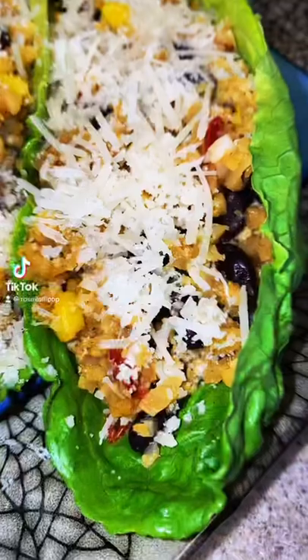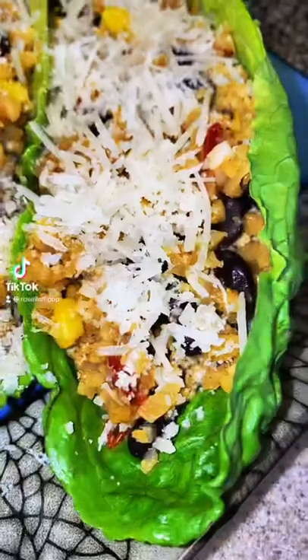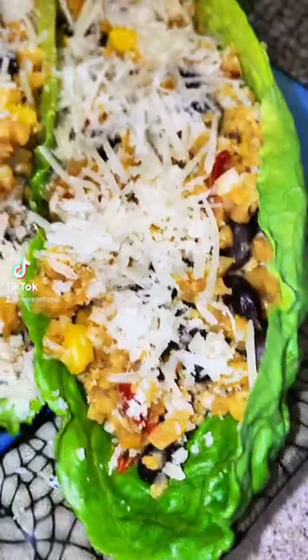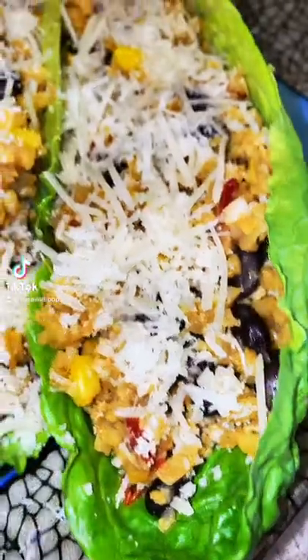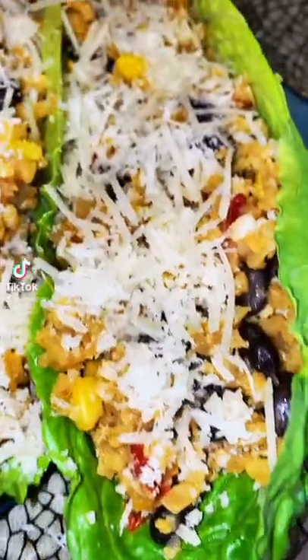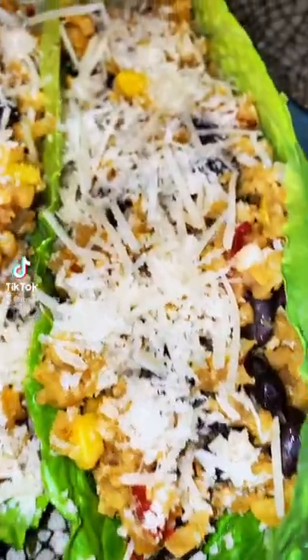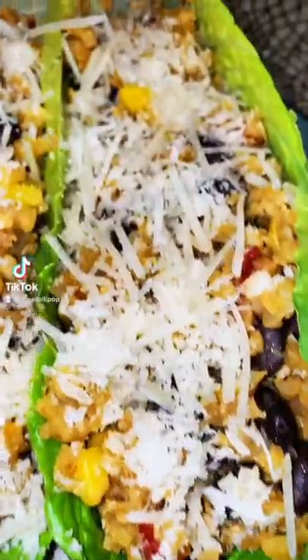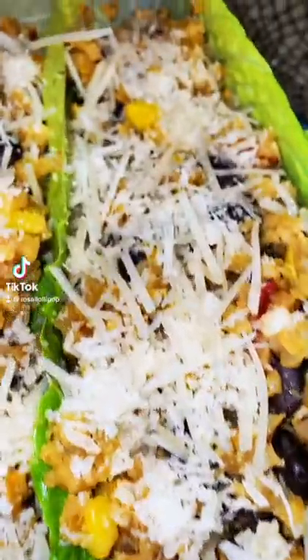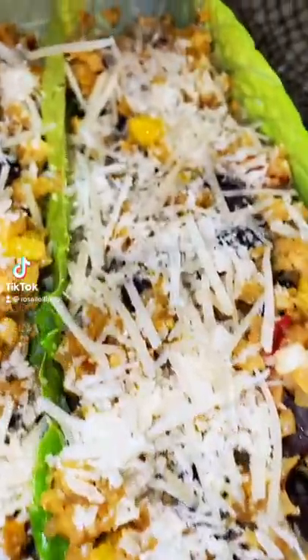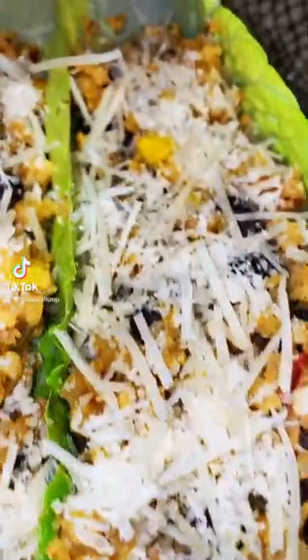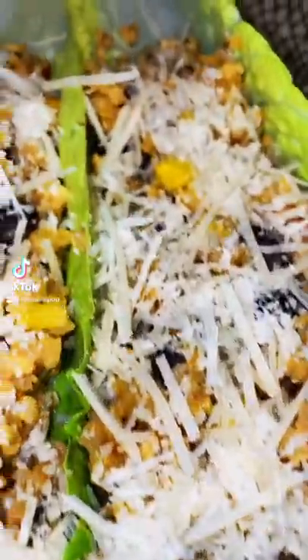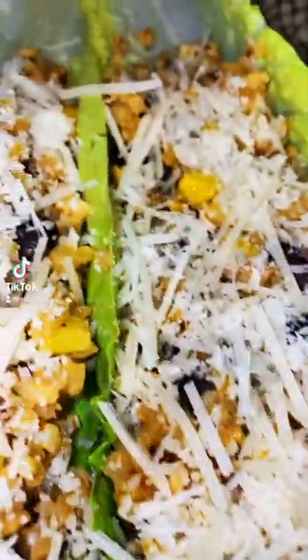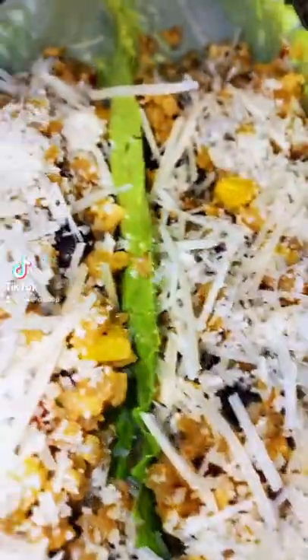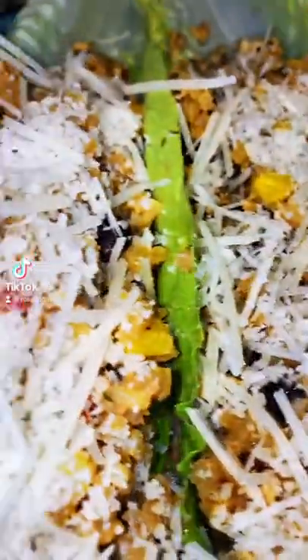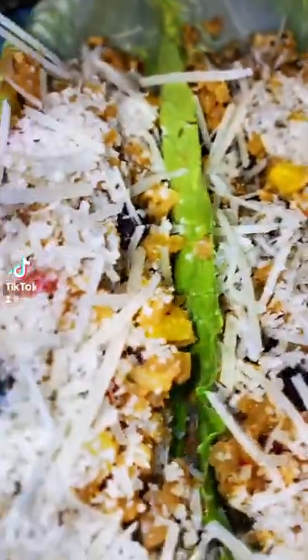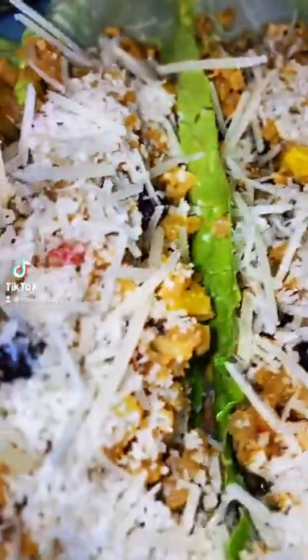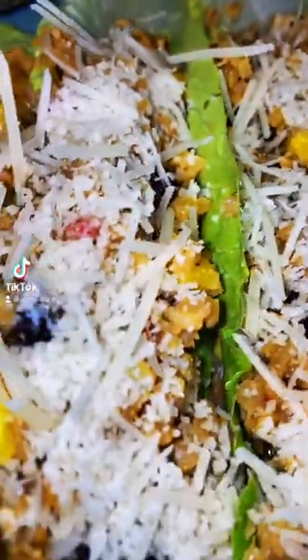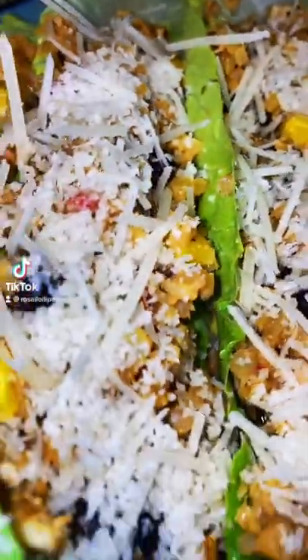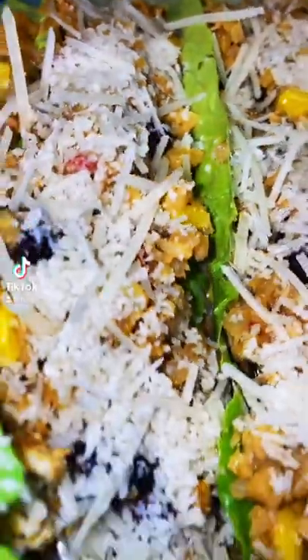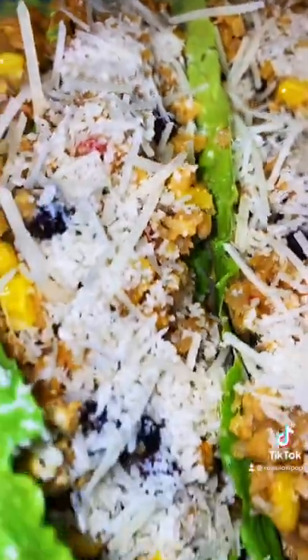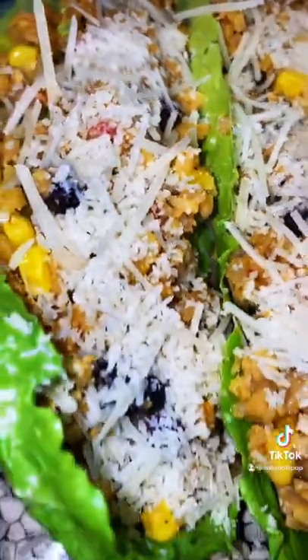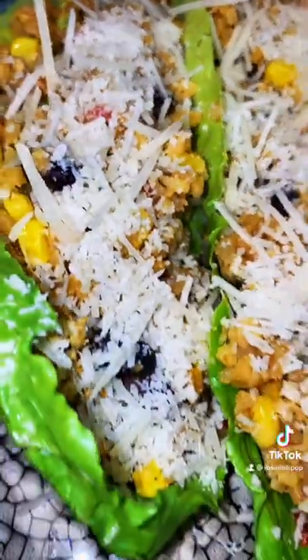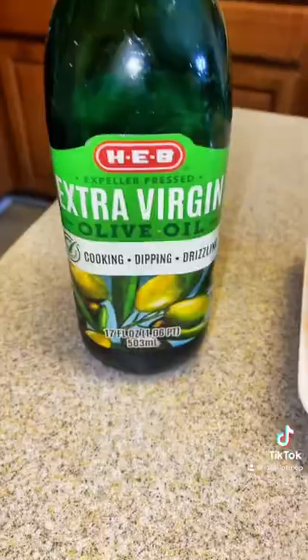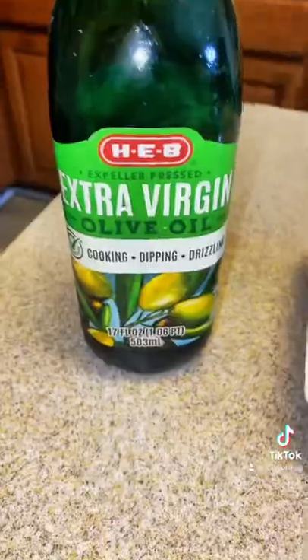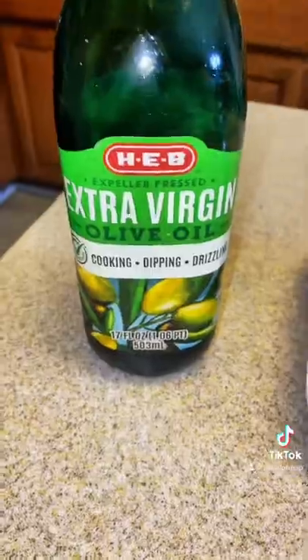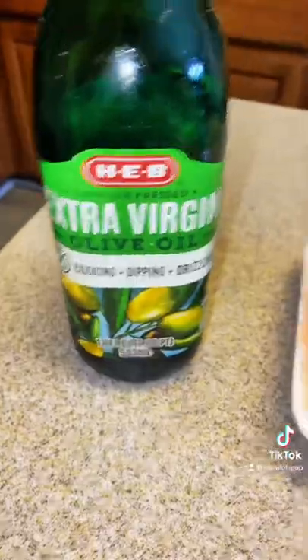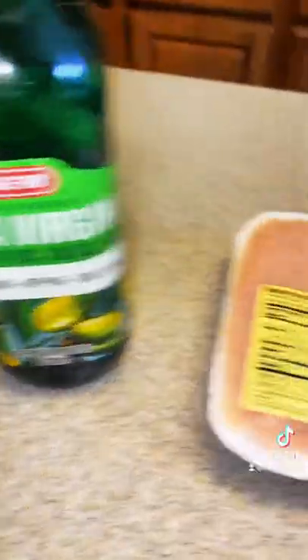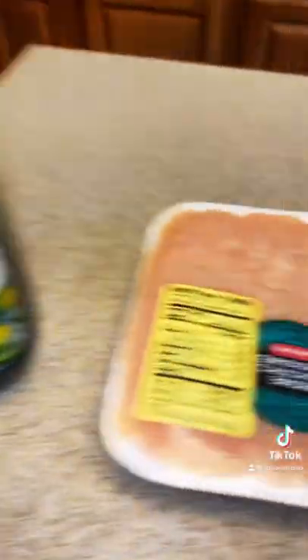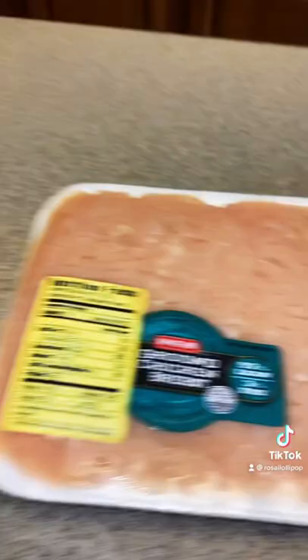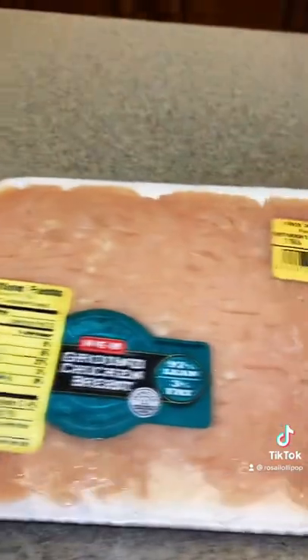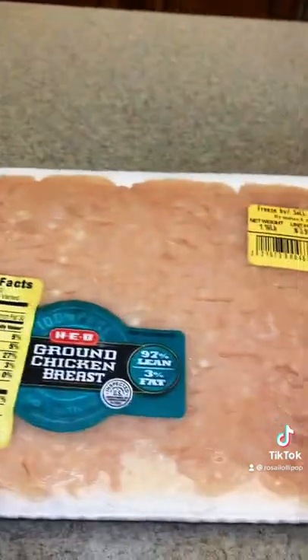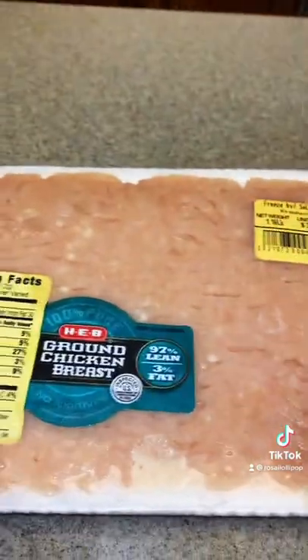Keto-friendly, low-carb, southwestern chicken boats. Let's get into this recipe.